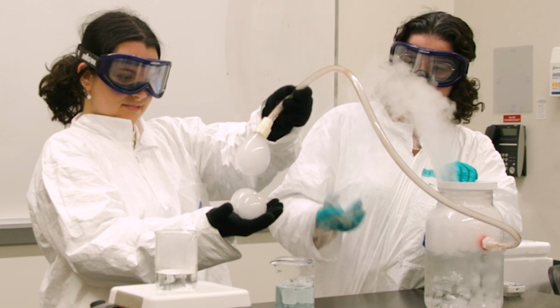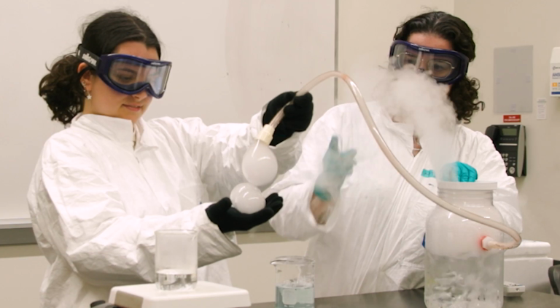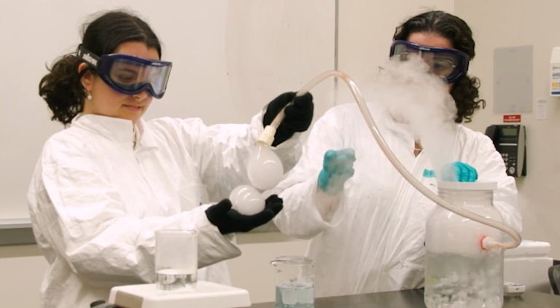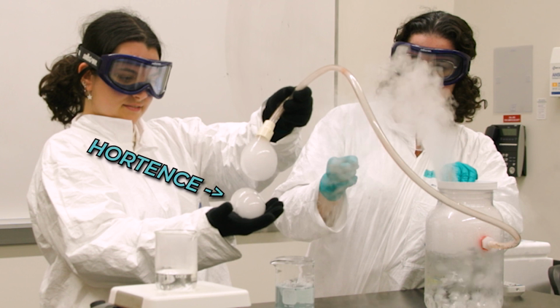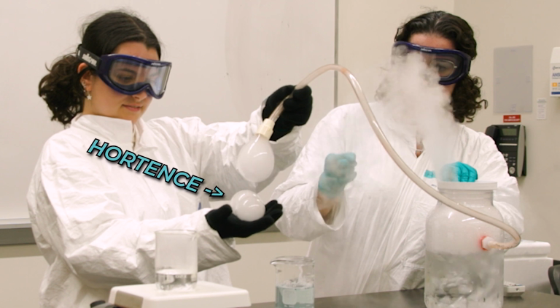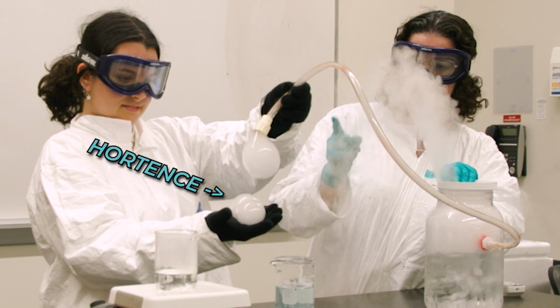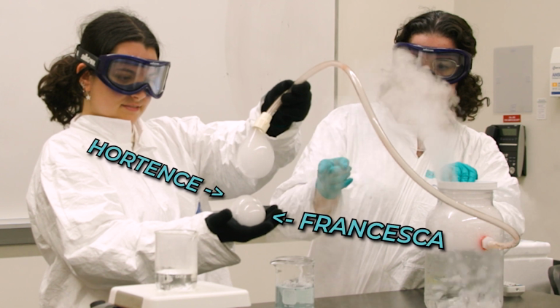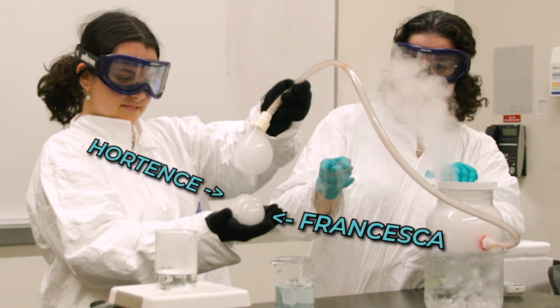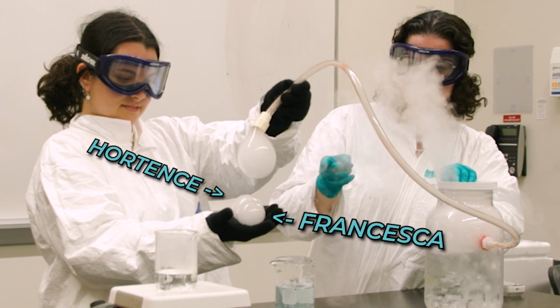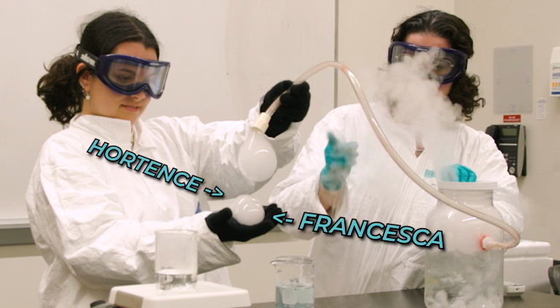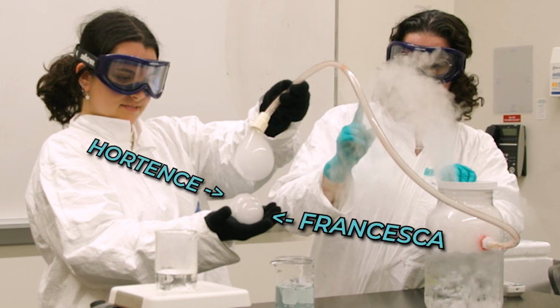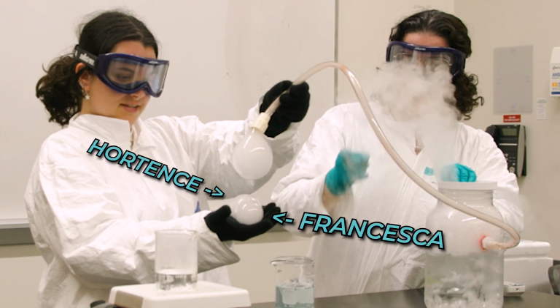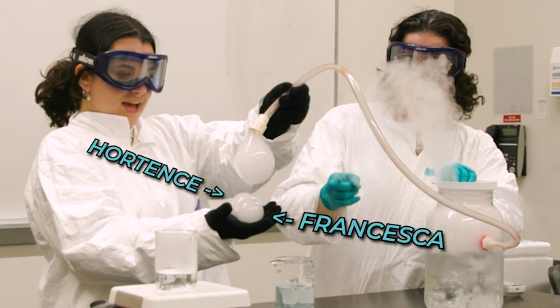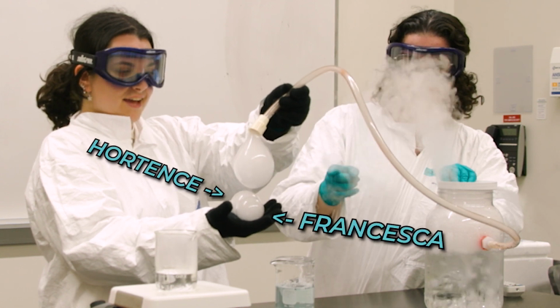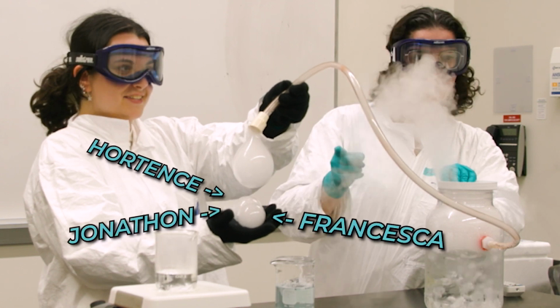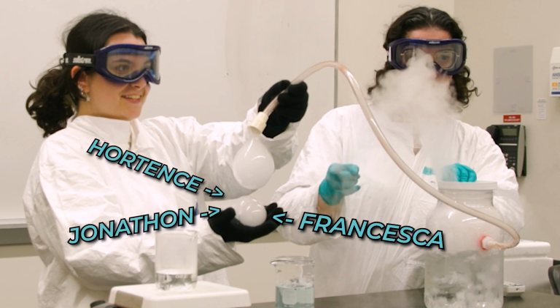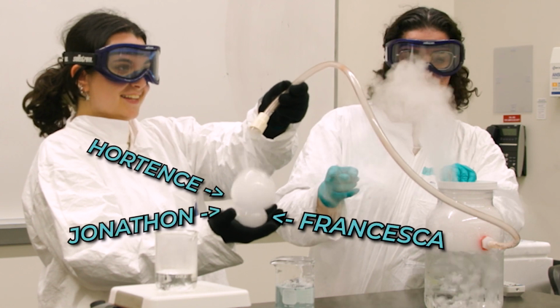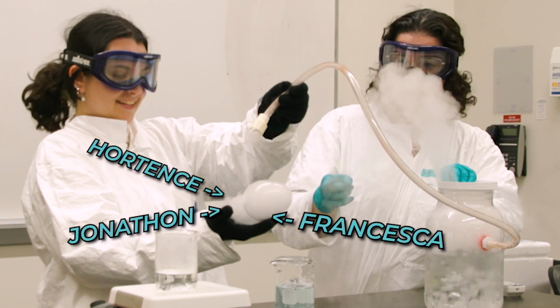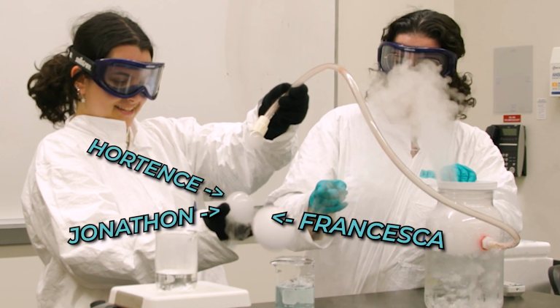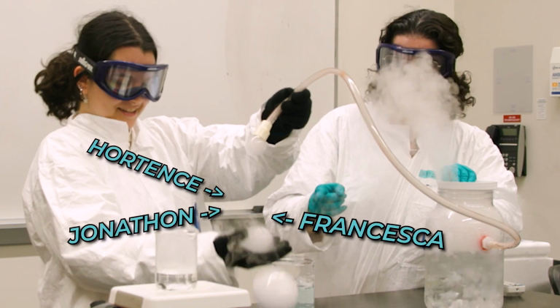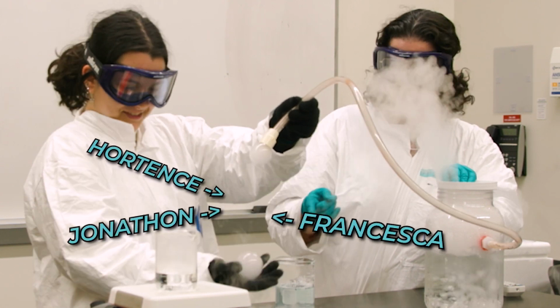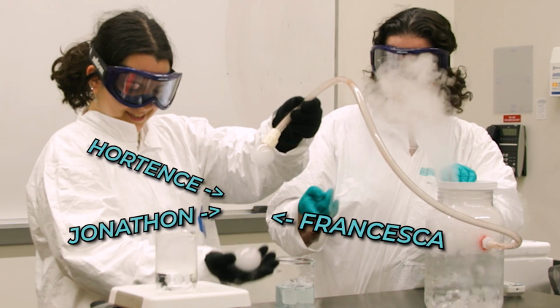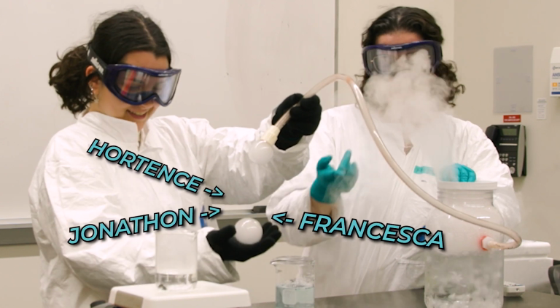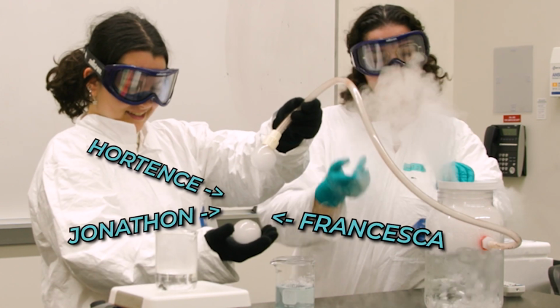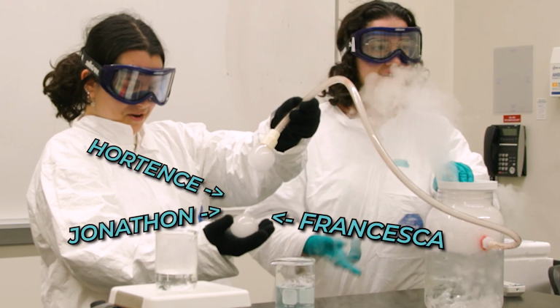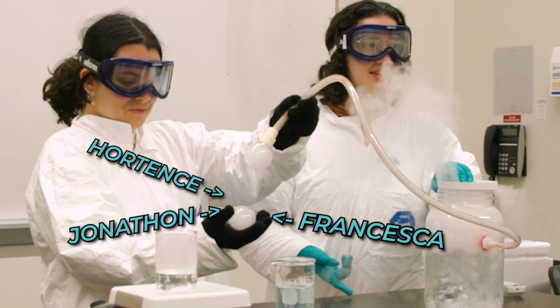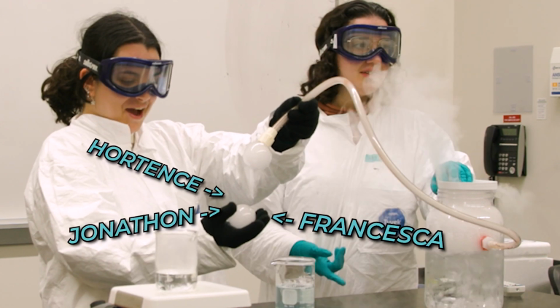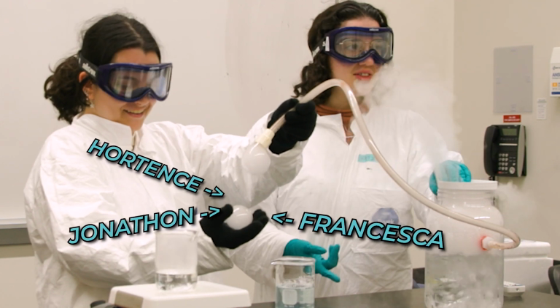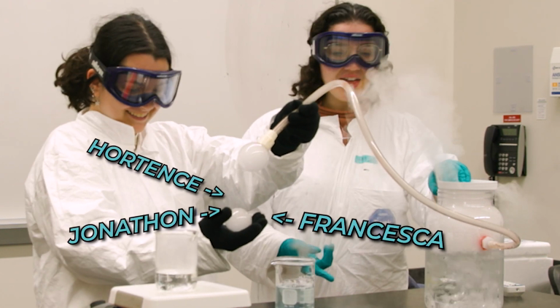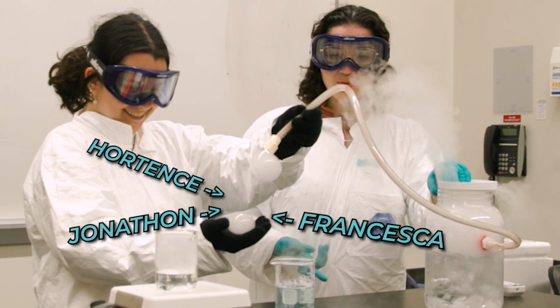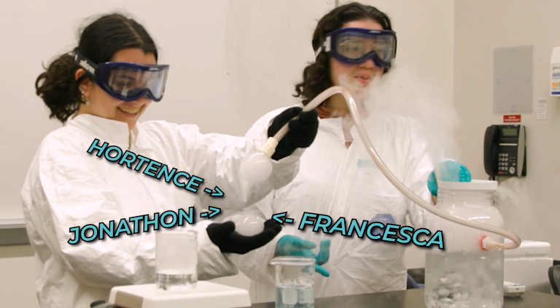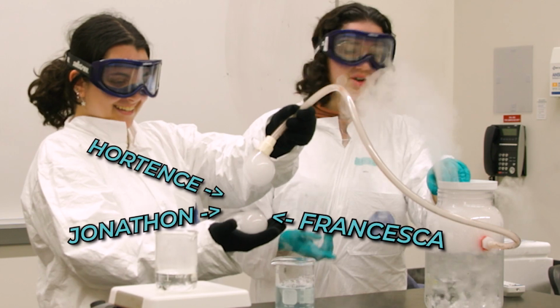That was Hortense. That was Francesca. And the middle one was Jonathan. That was Barry.